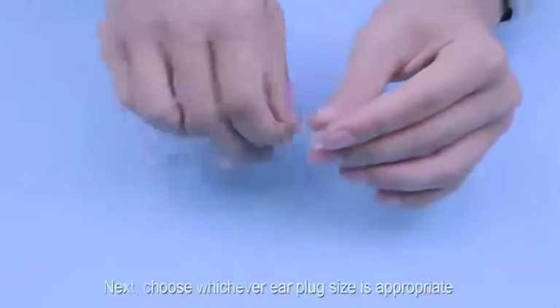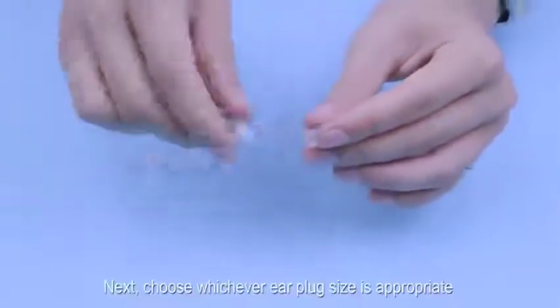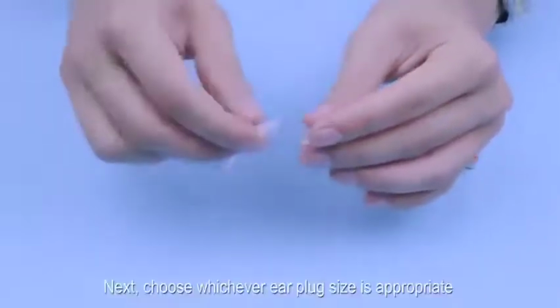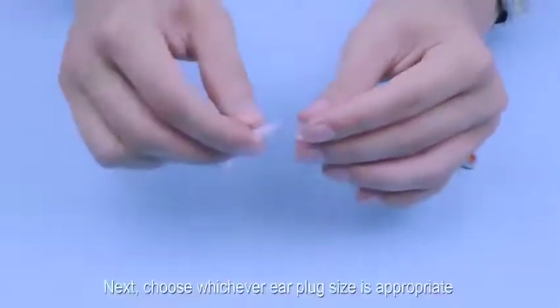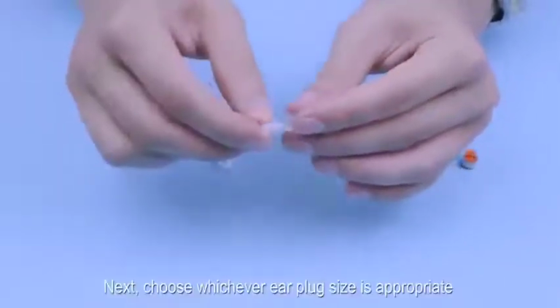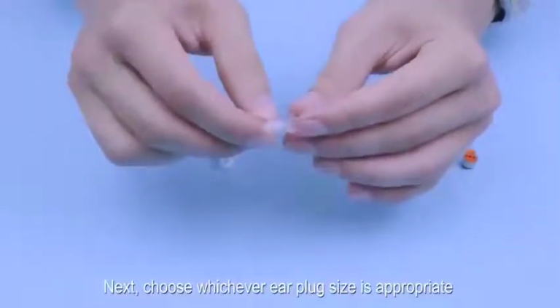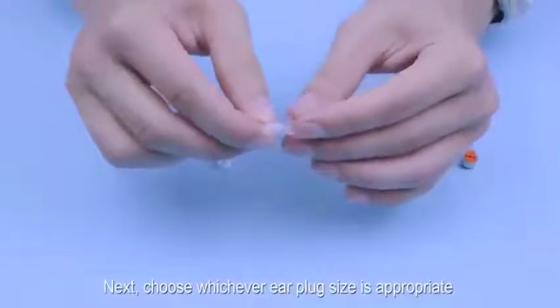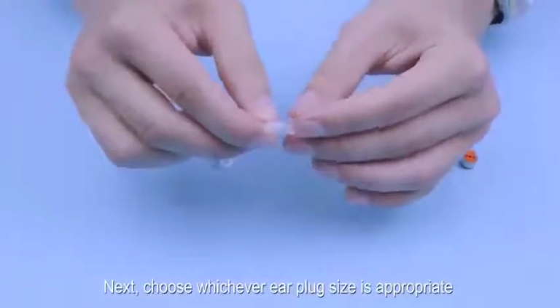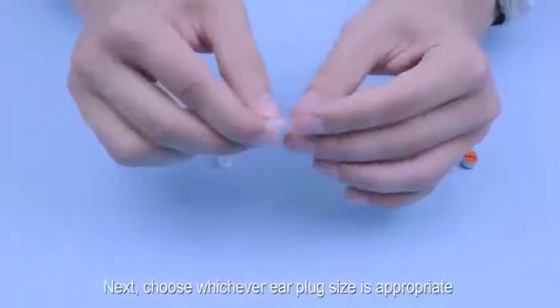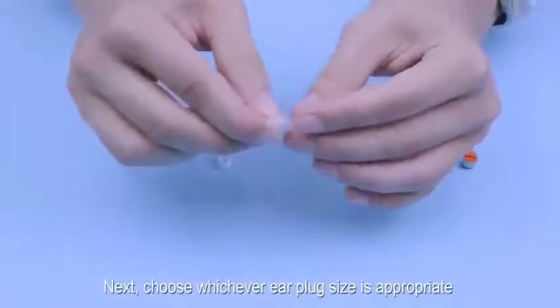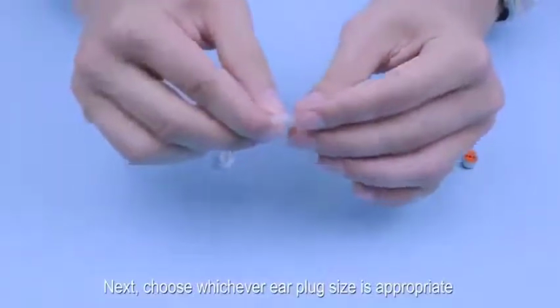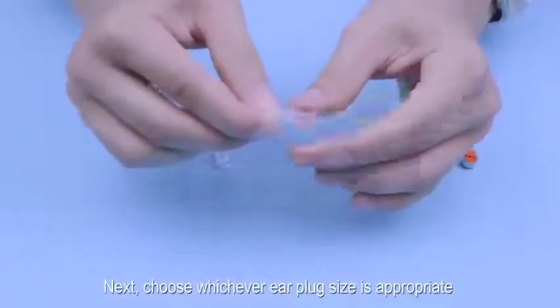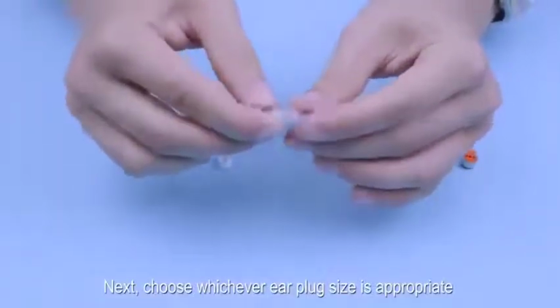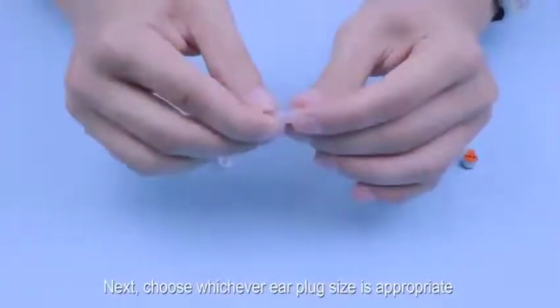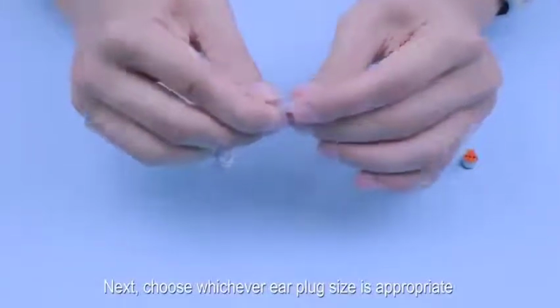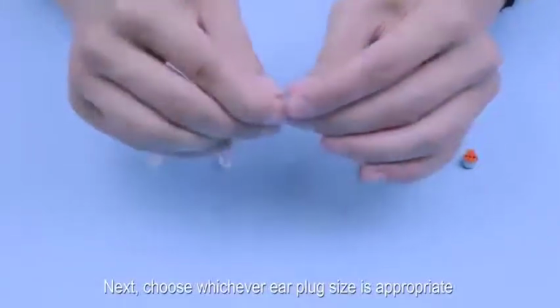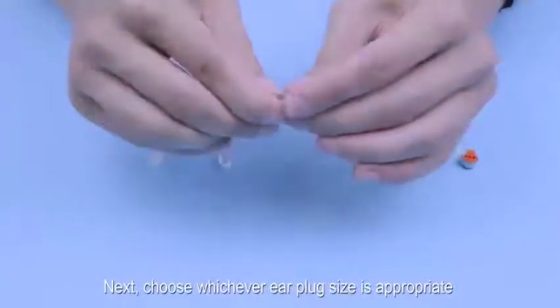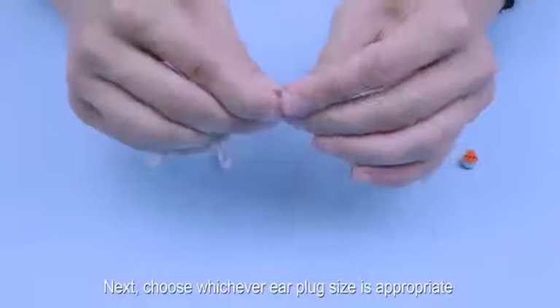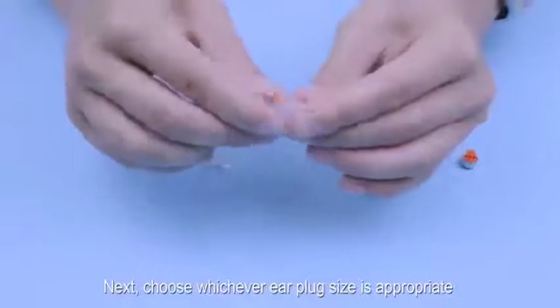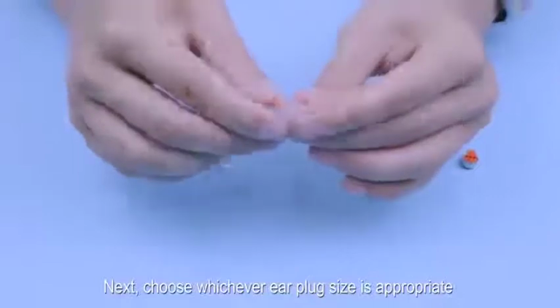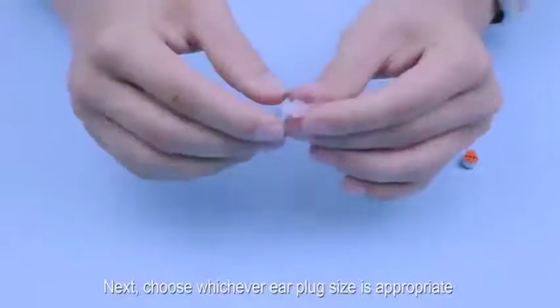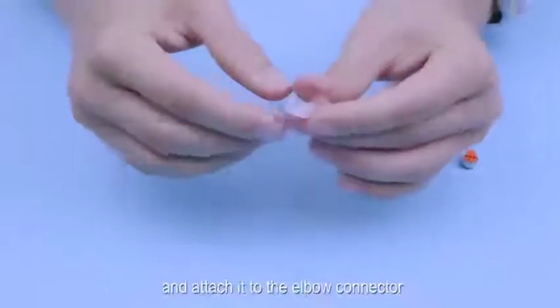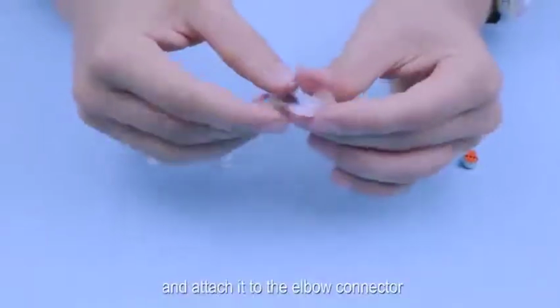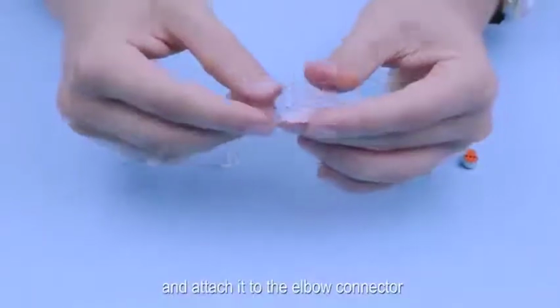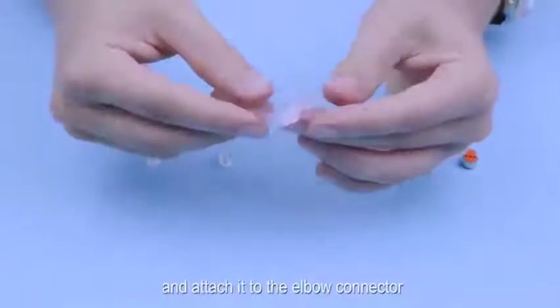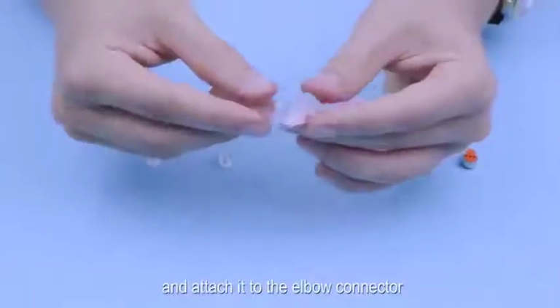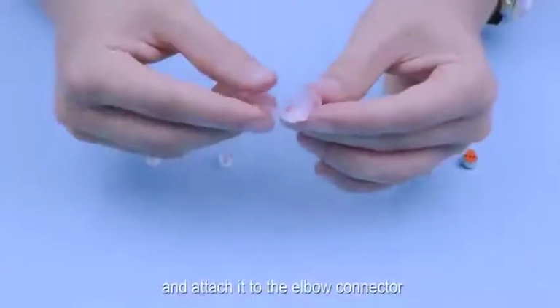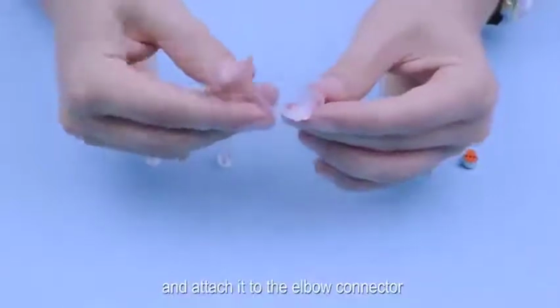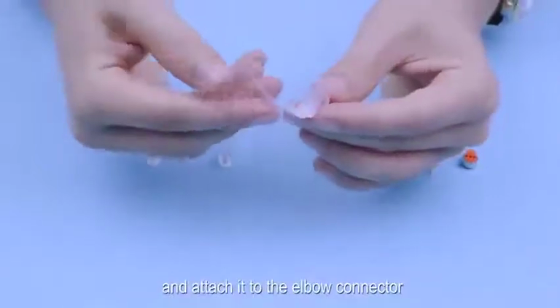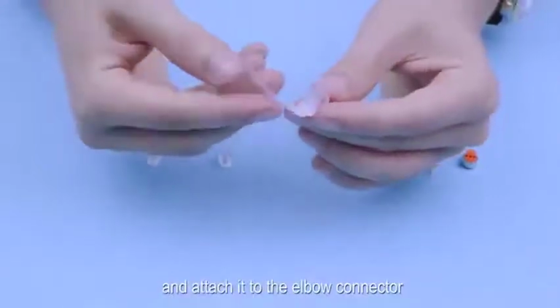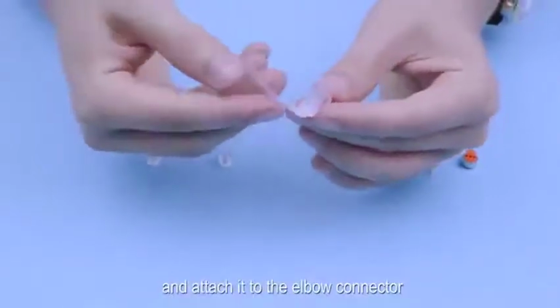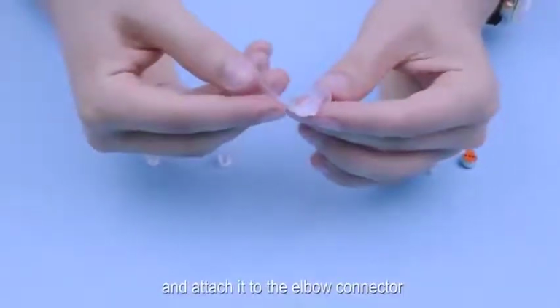Next, choose whichever earplug size is appropriate and attach it to the elbow connector.